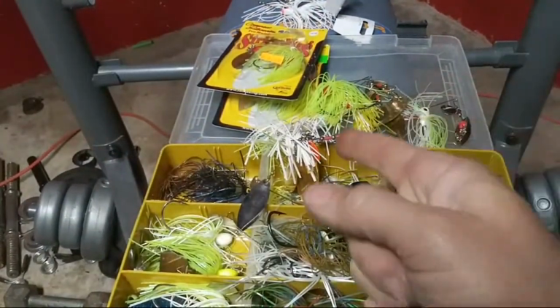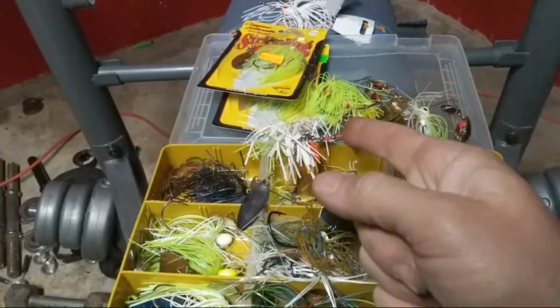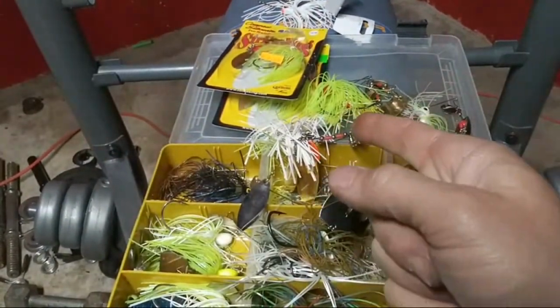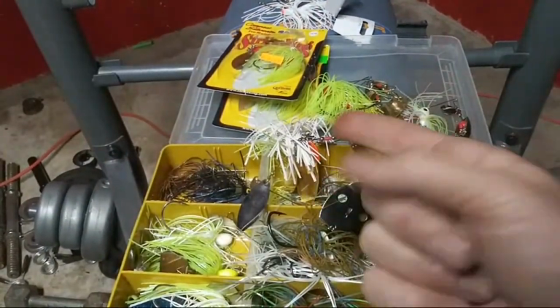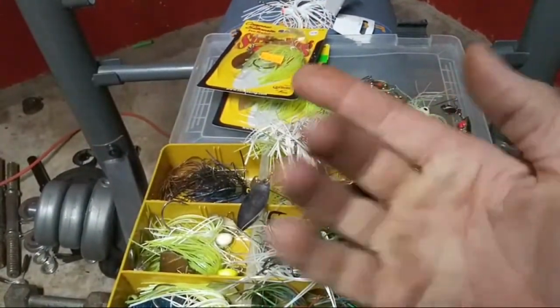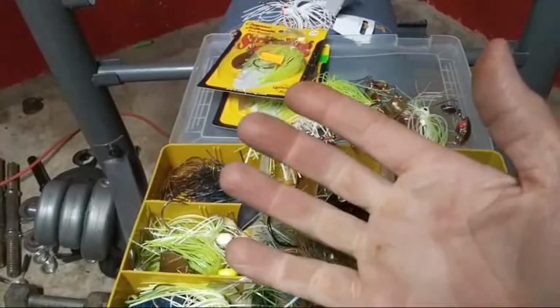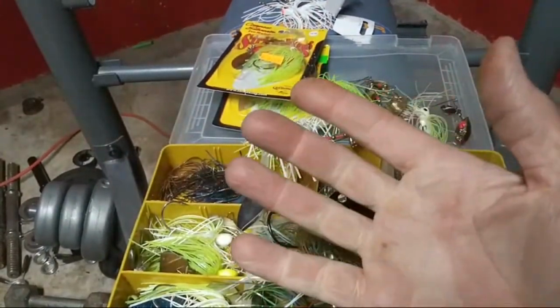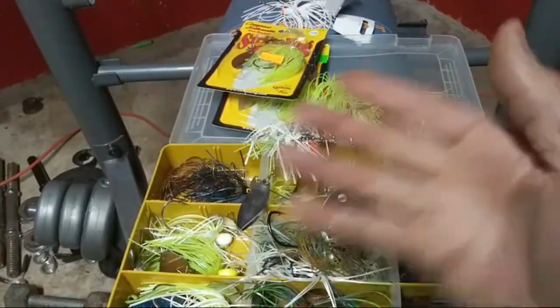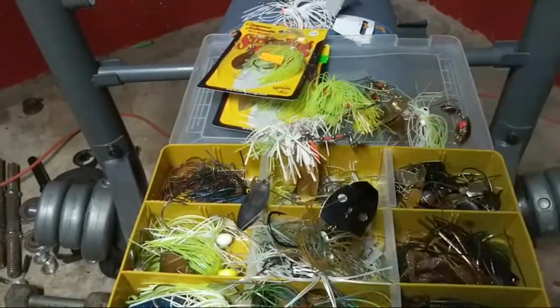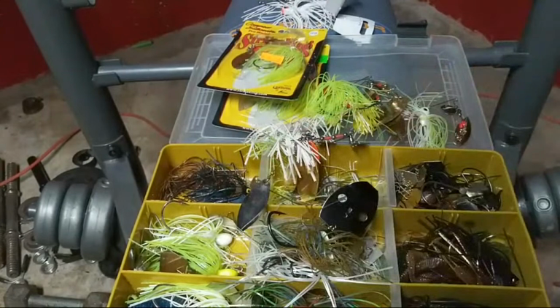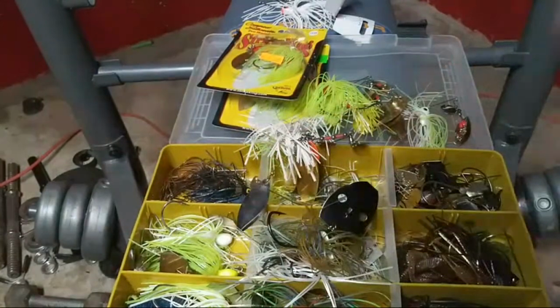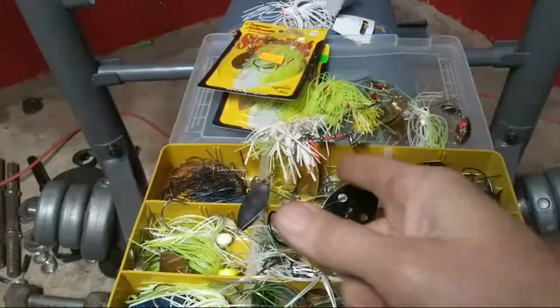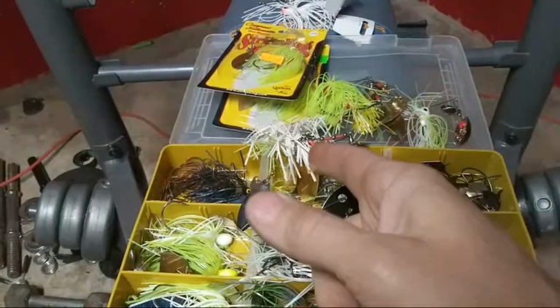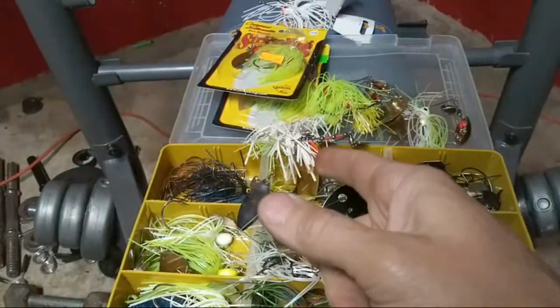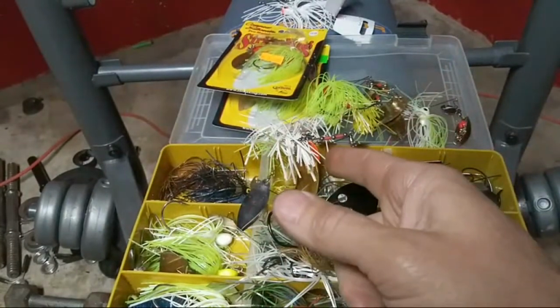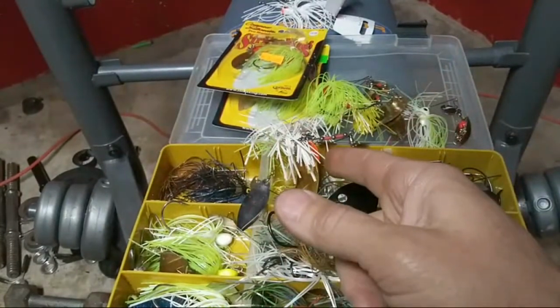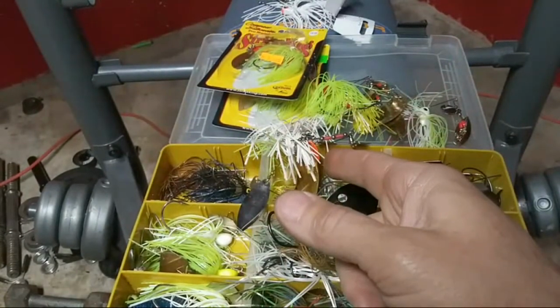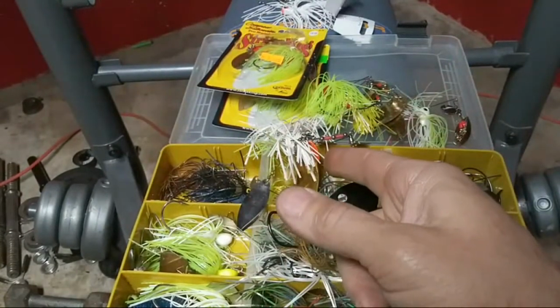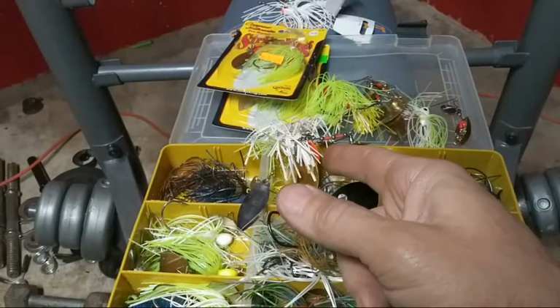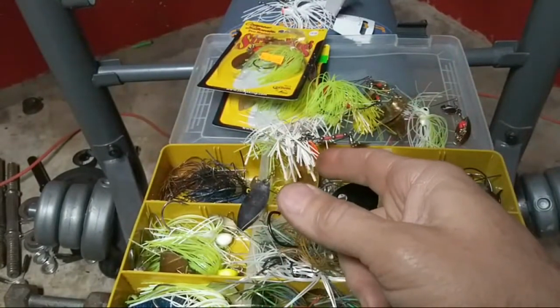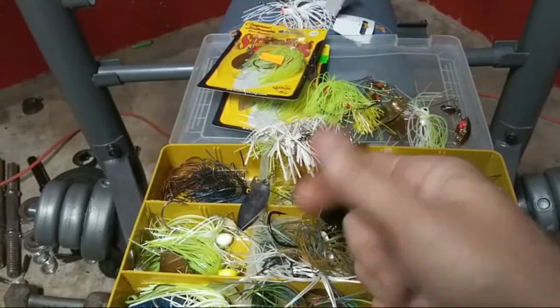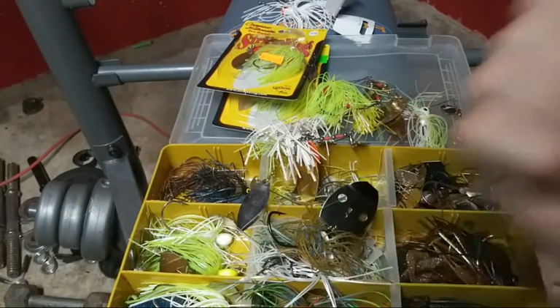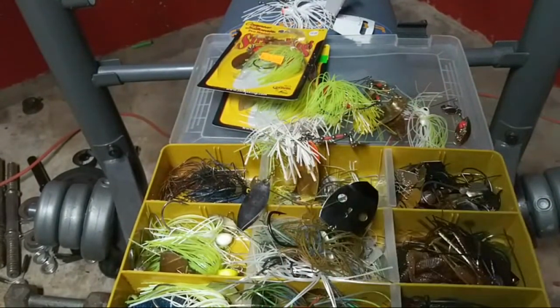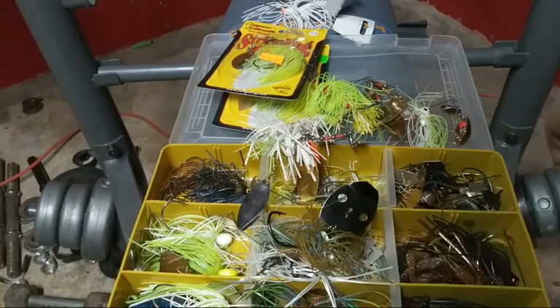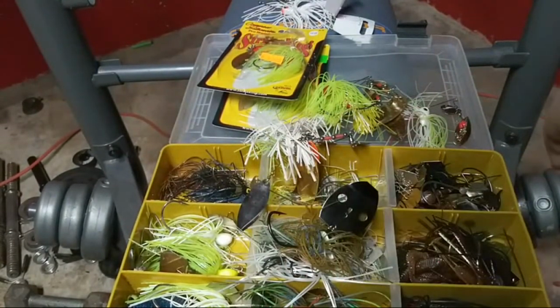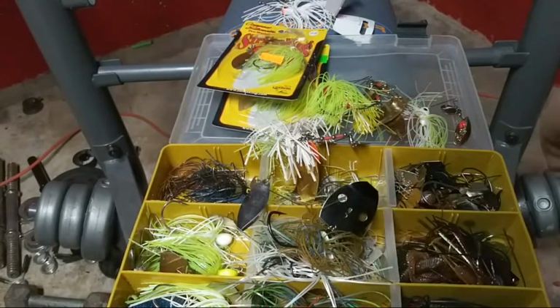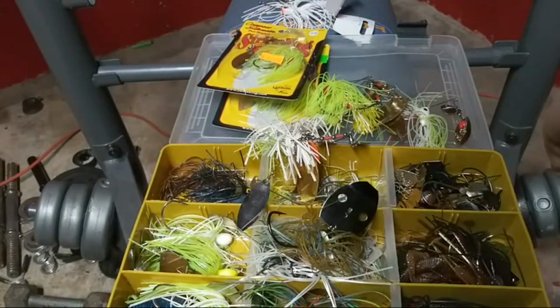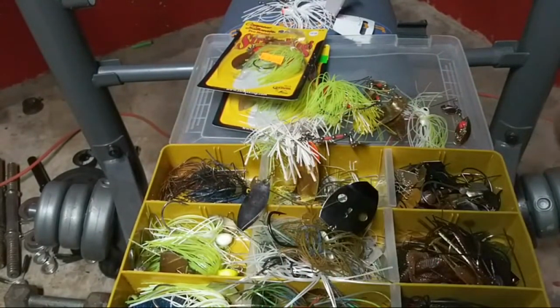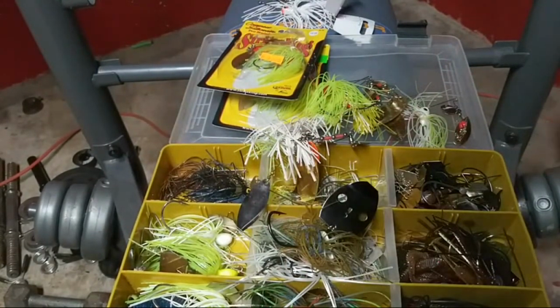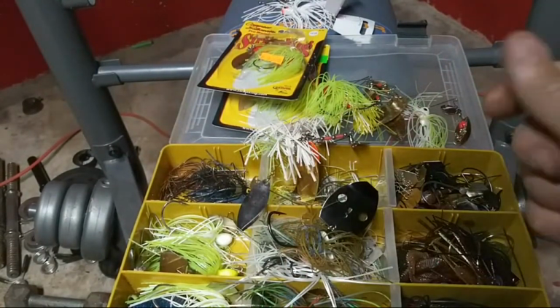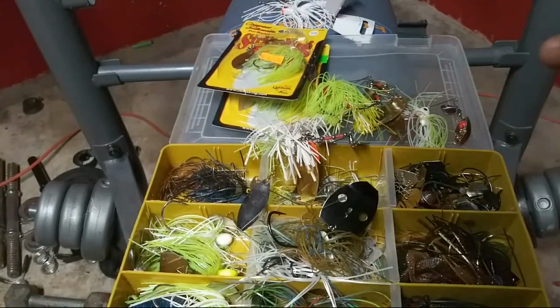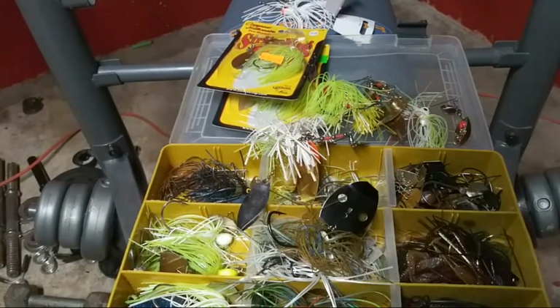Alright guys, I'm out of here. I'm going to clean this mess up and go to bed. Thanks for watching guys — now get out there and go bass fishing for yourself.